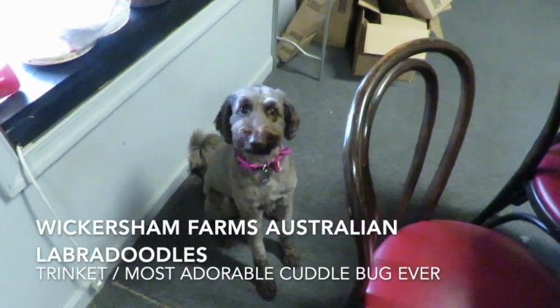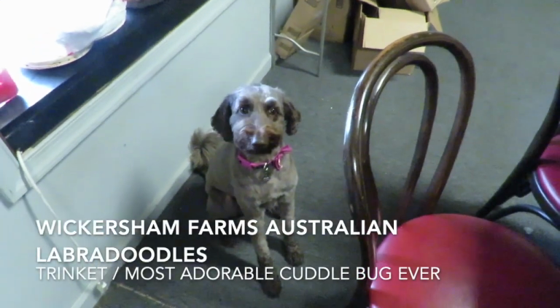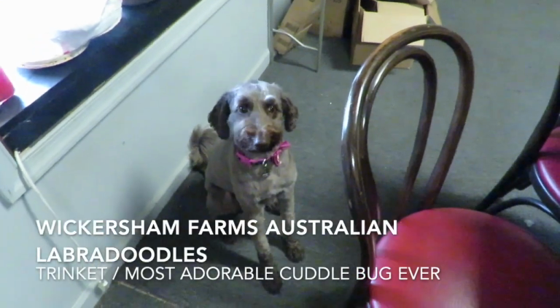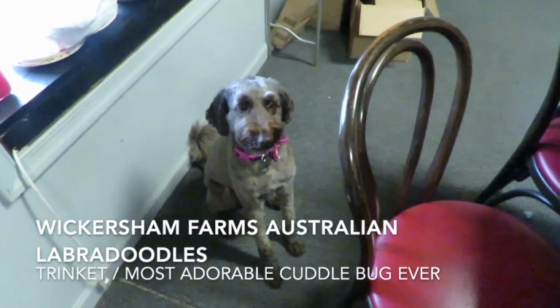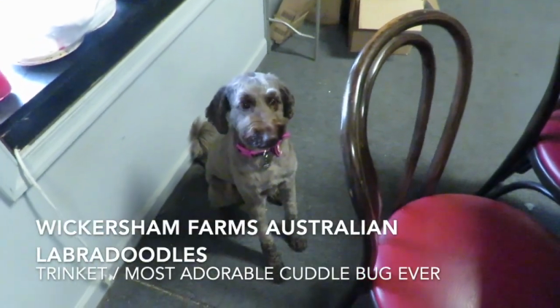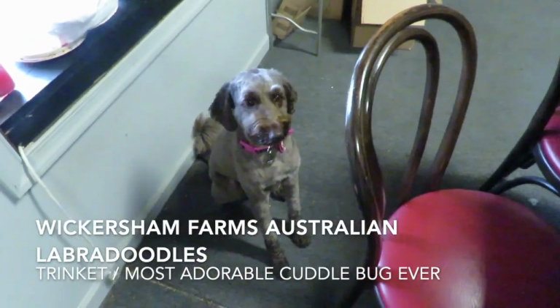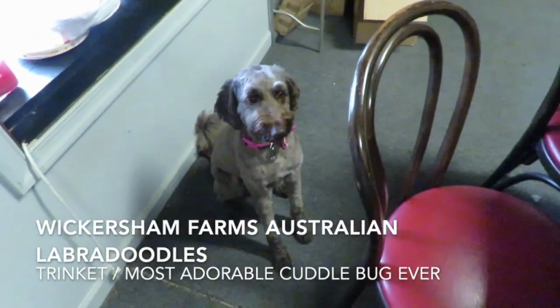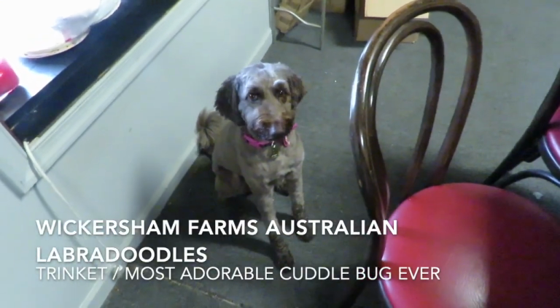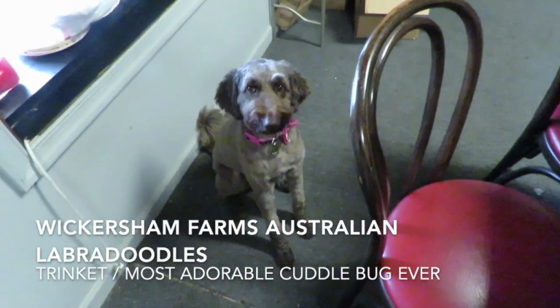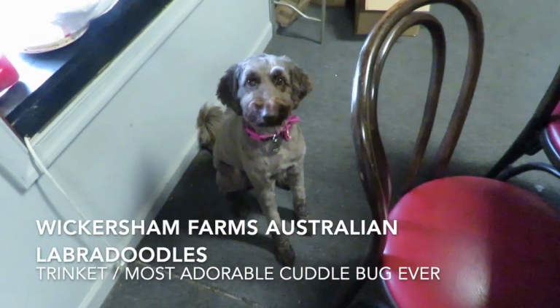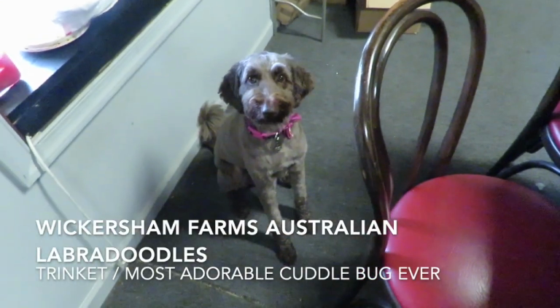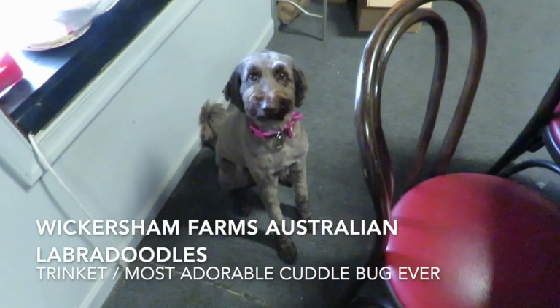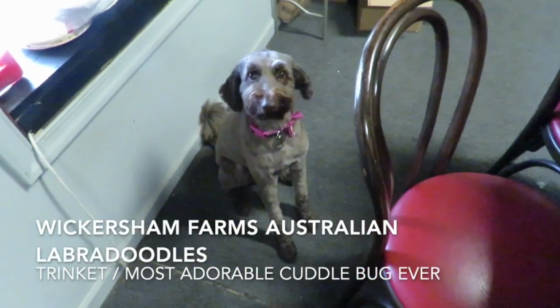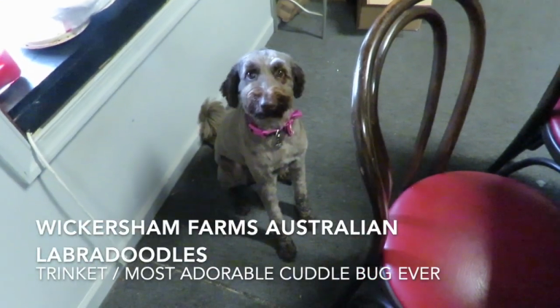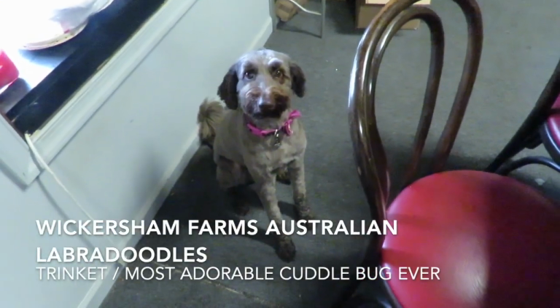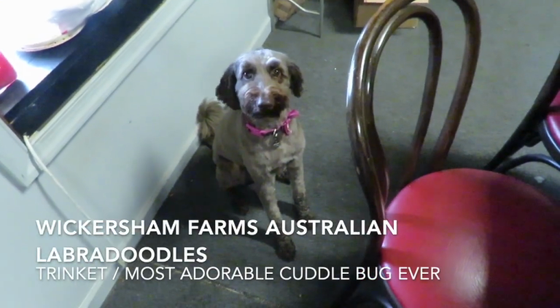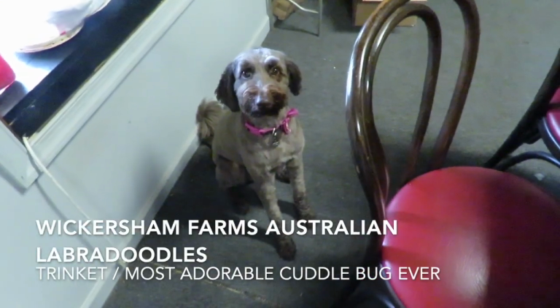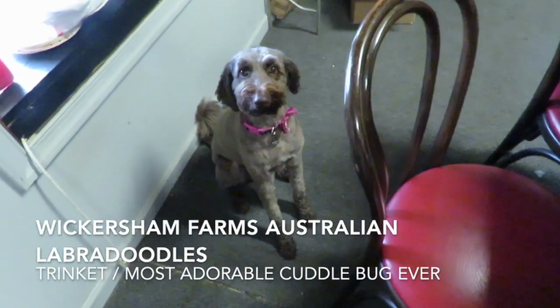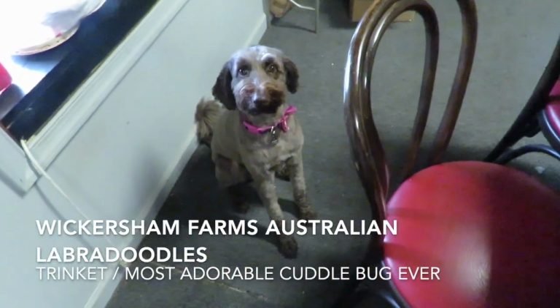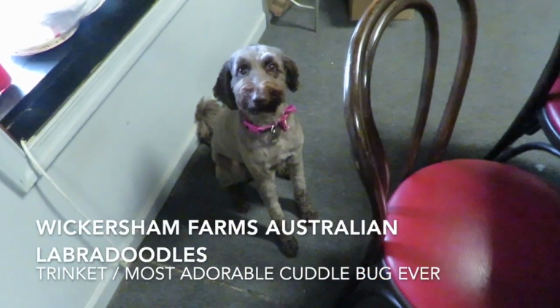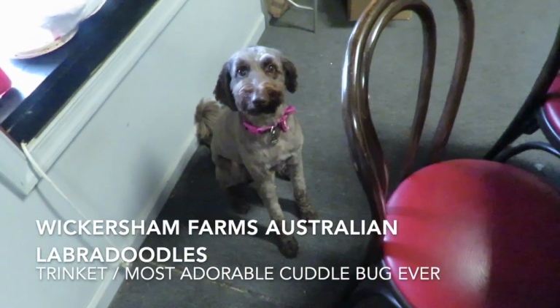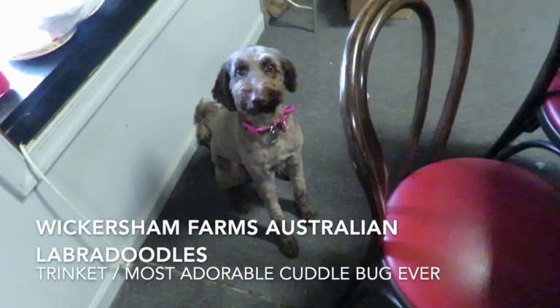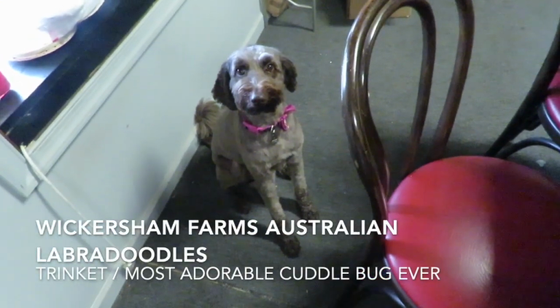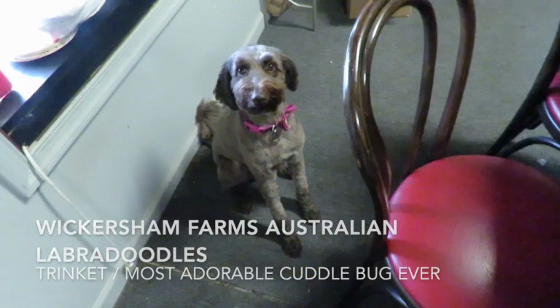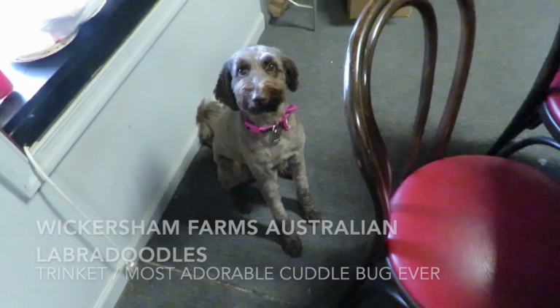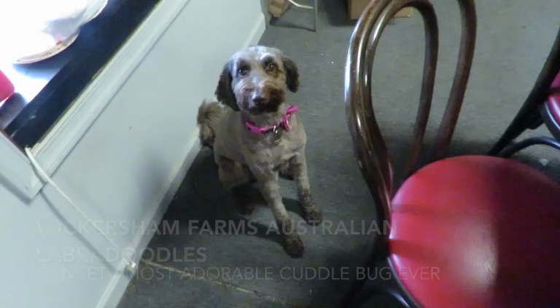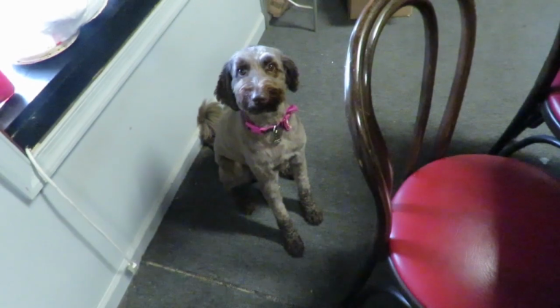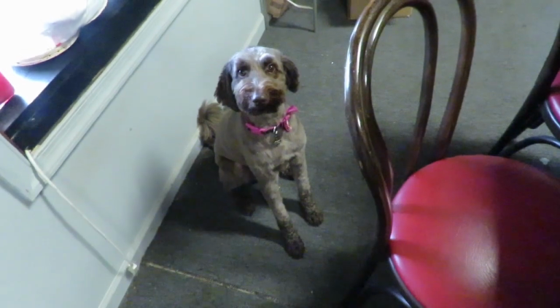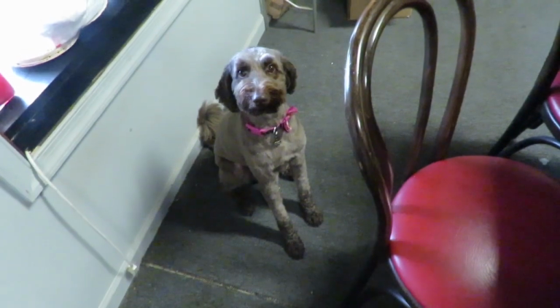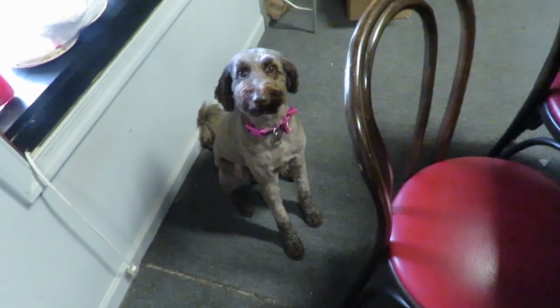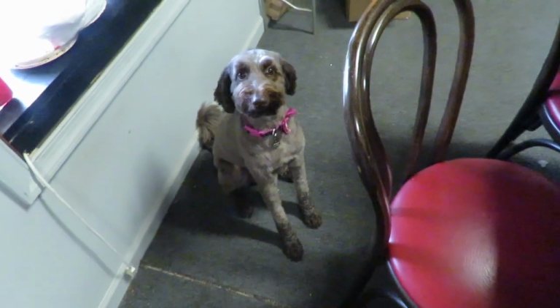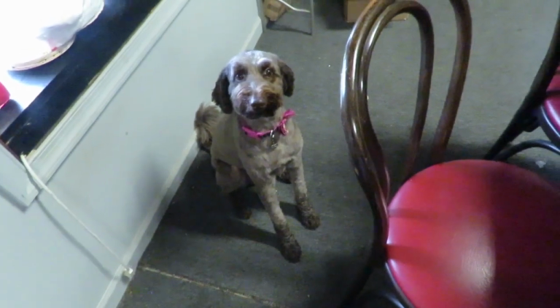She's such a good girl. Hi, Trinket. This is not for you, but I appreciate the attention.